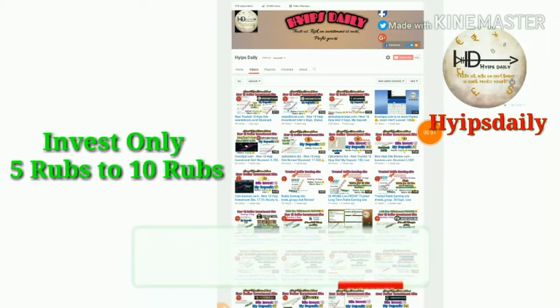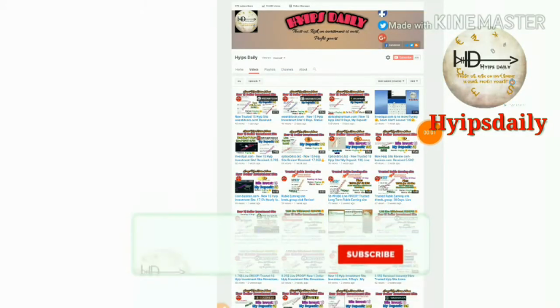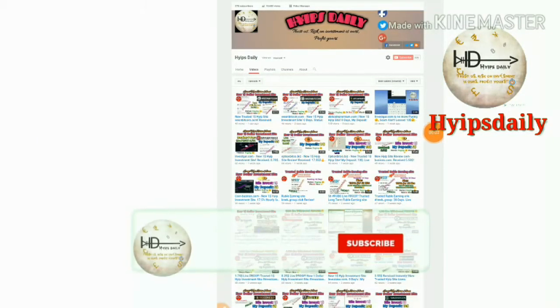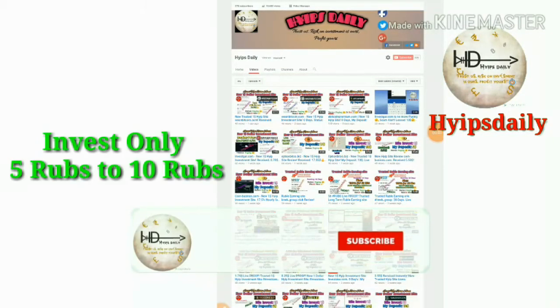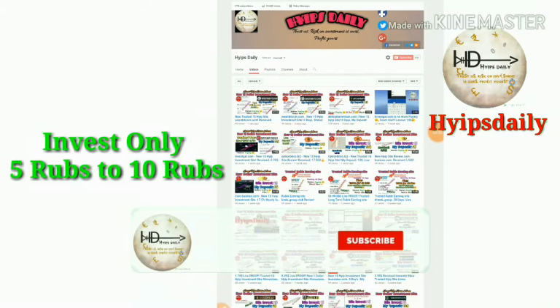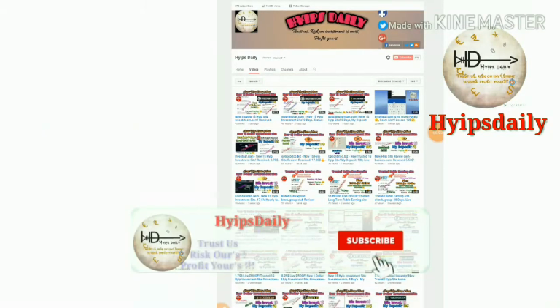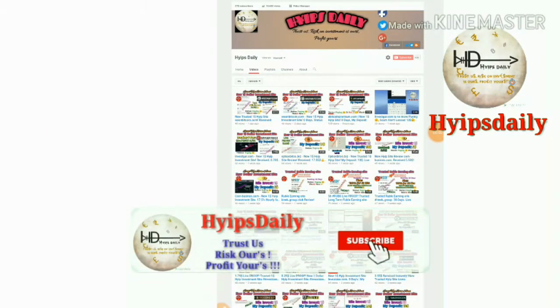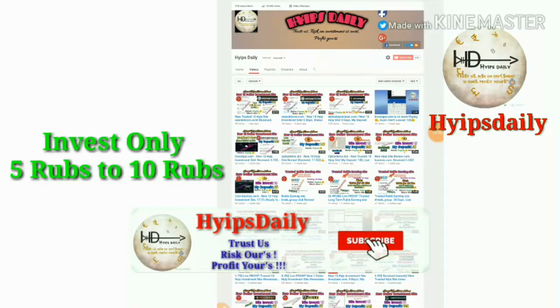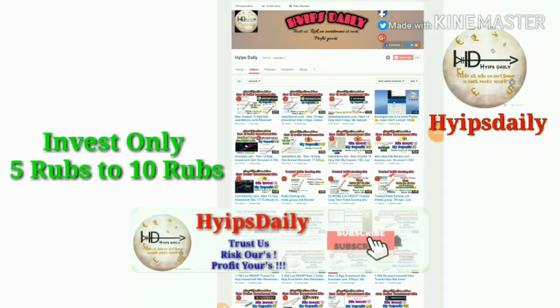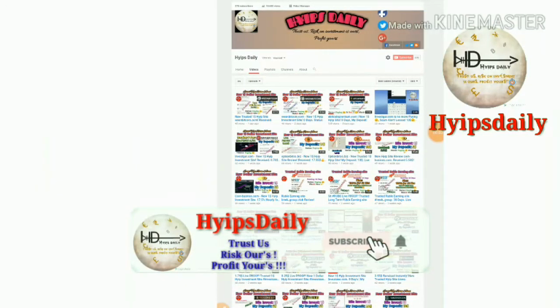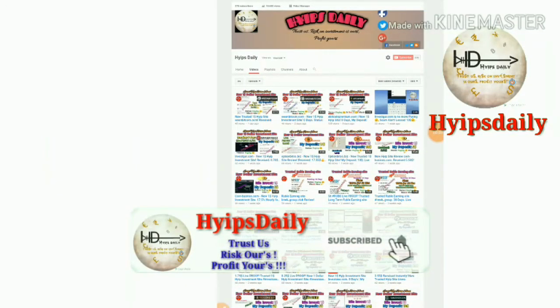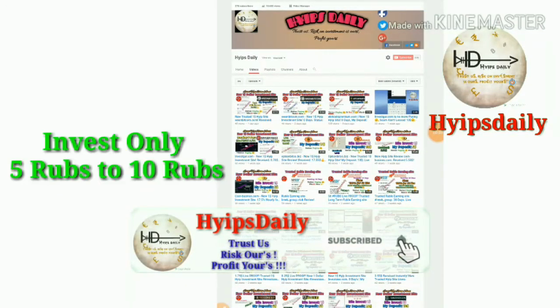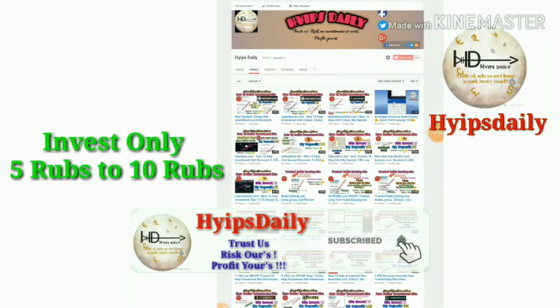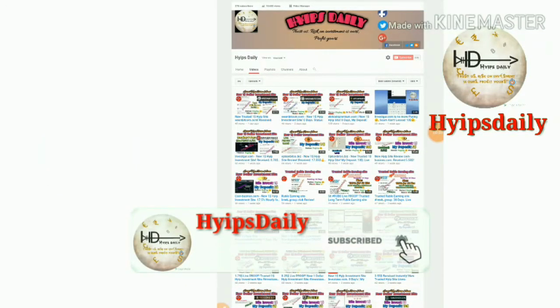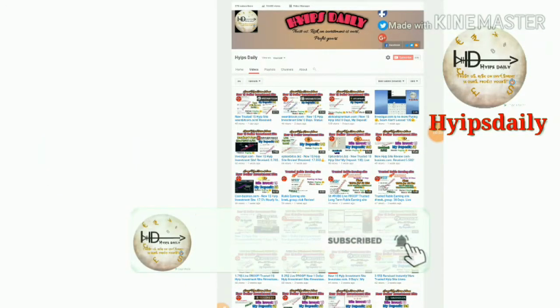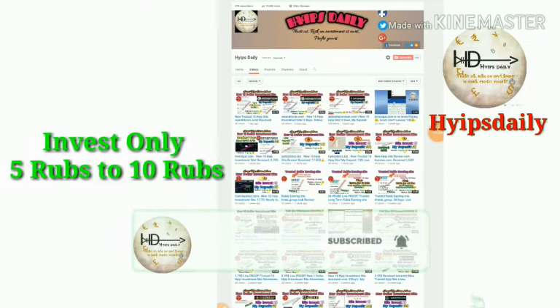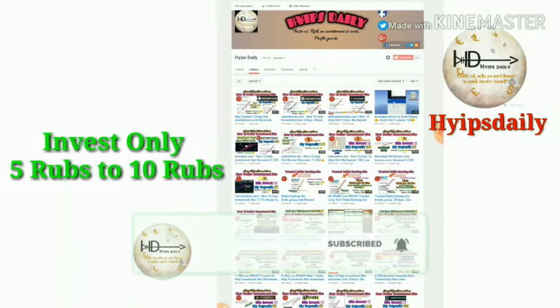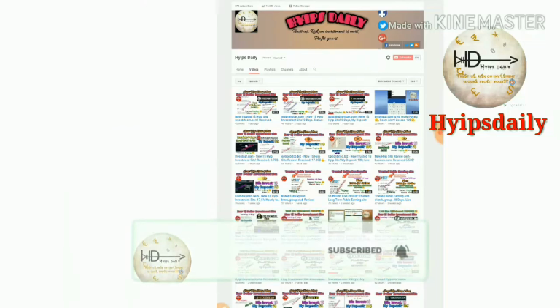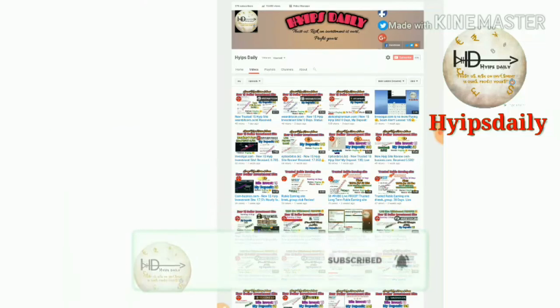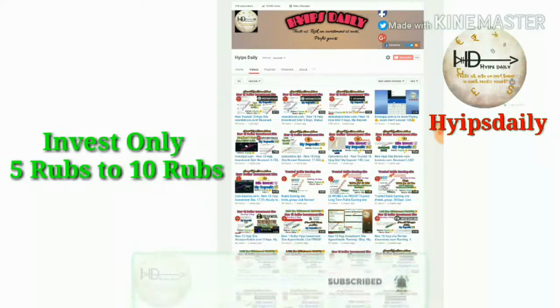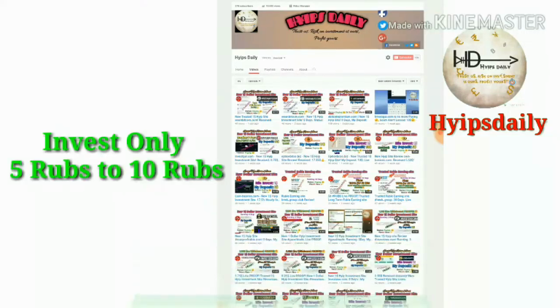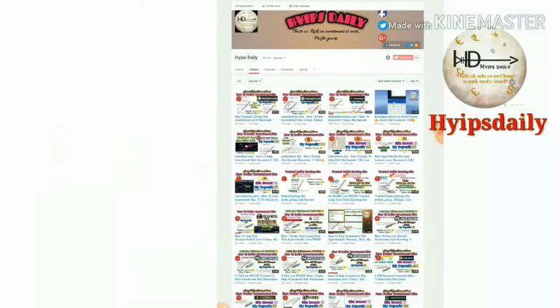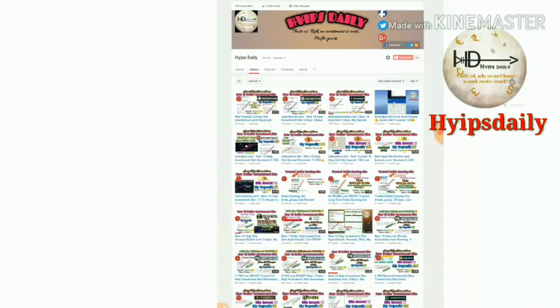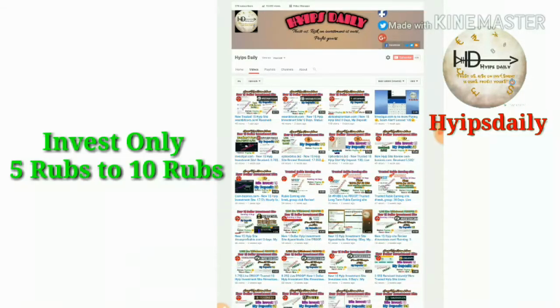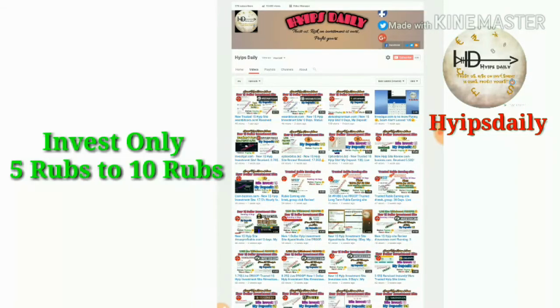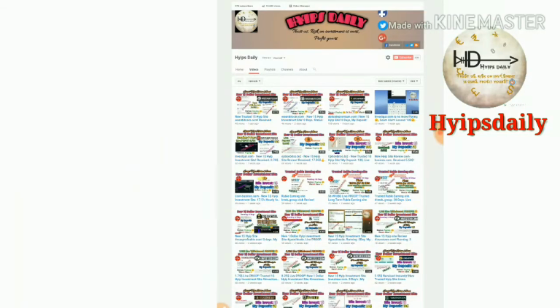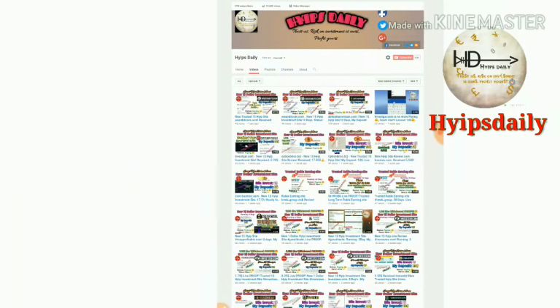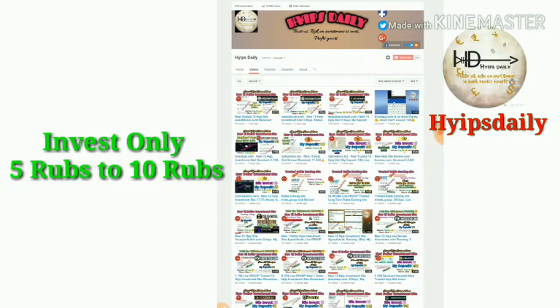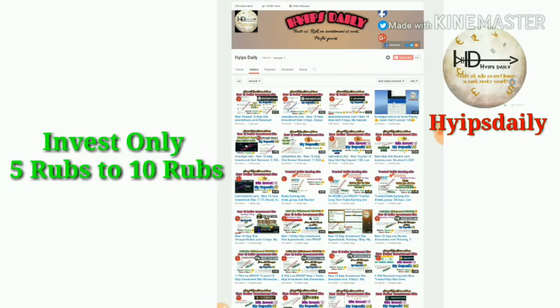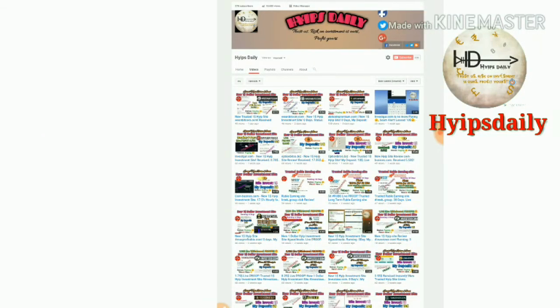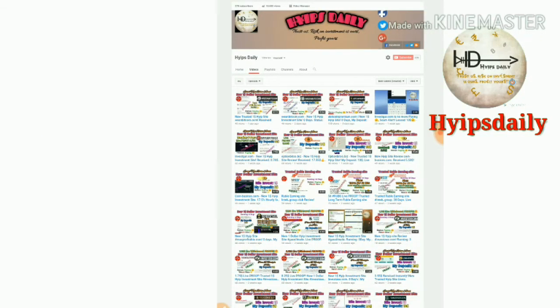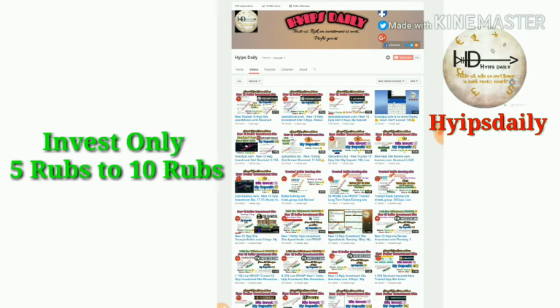Hello friends, welcome back to our YouTube channel HivesDaily. In this video, we are going to discuss the new Russian Ruble earnings sites of the day.